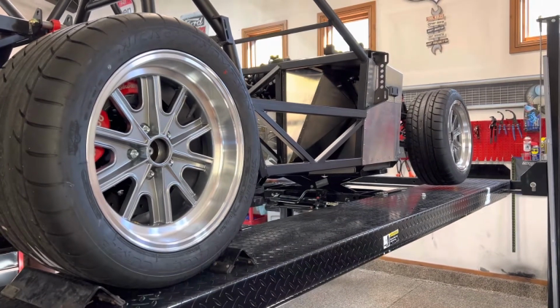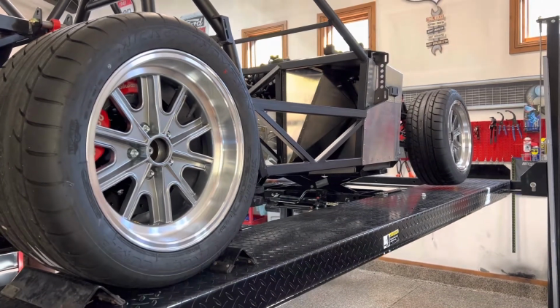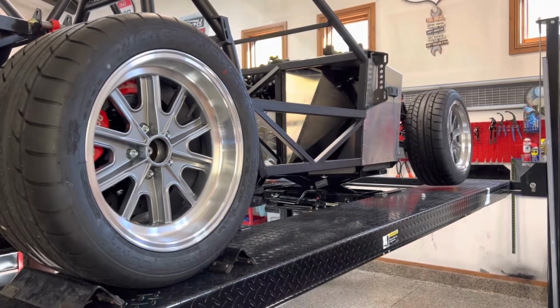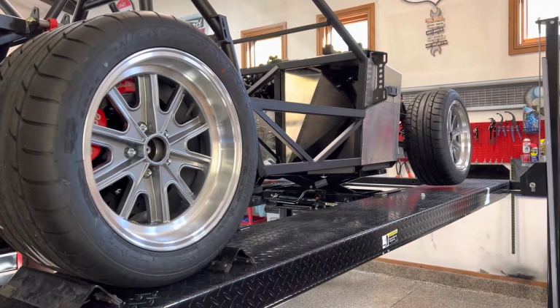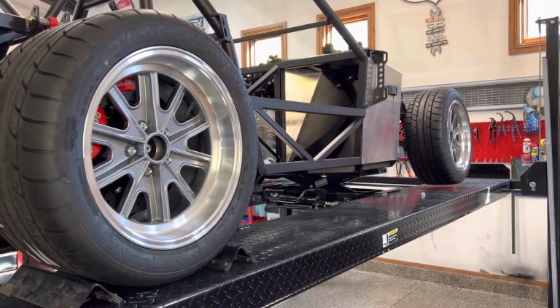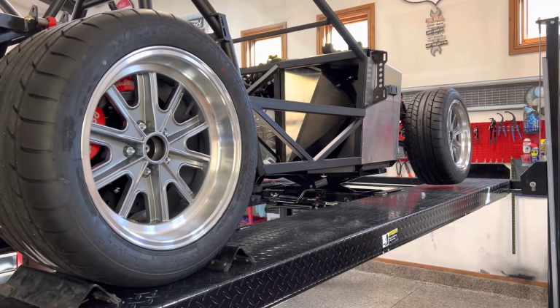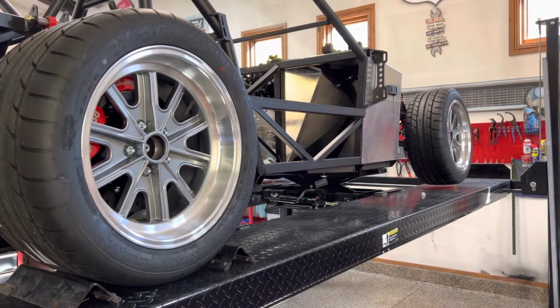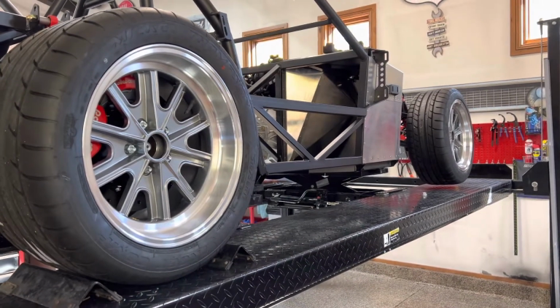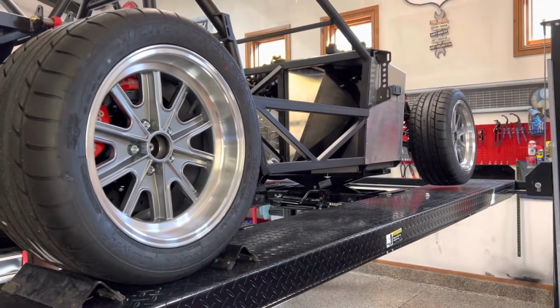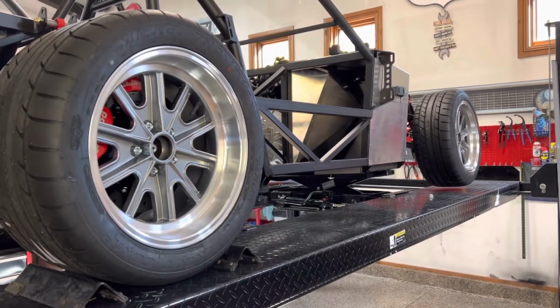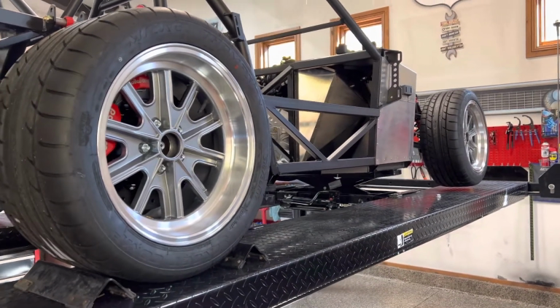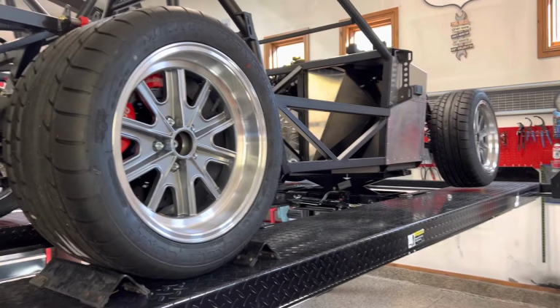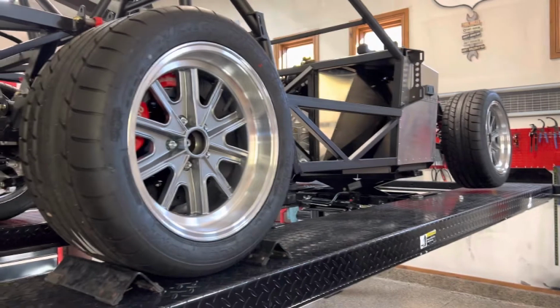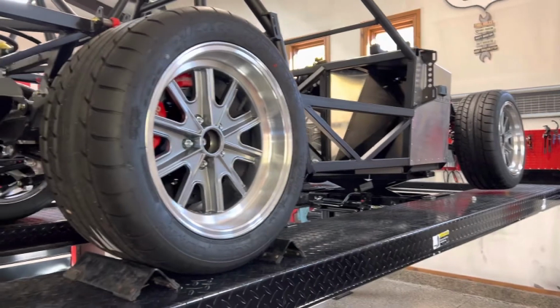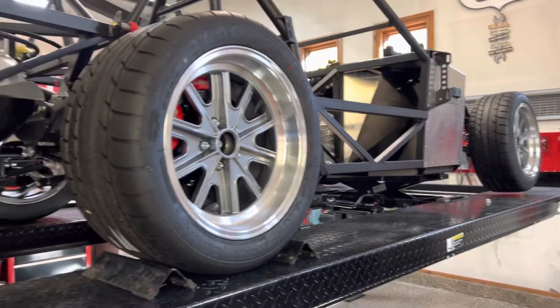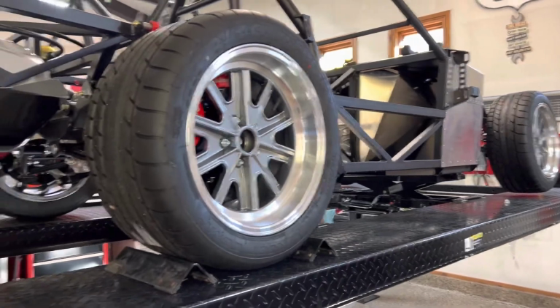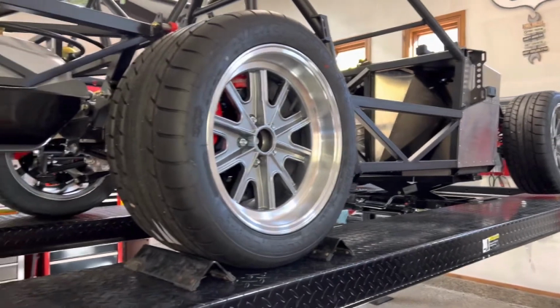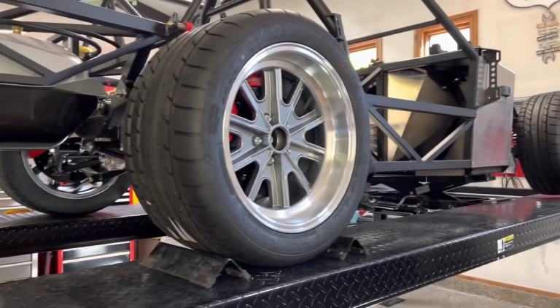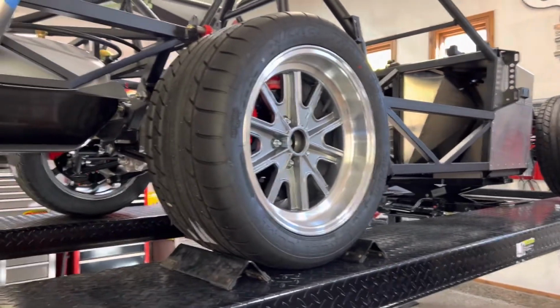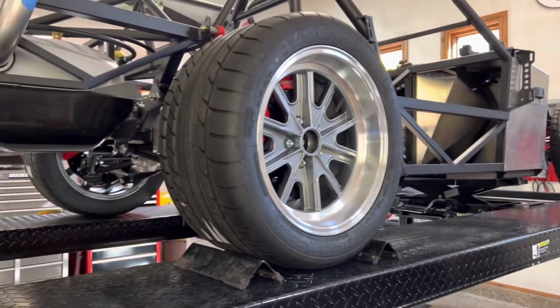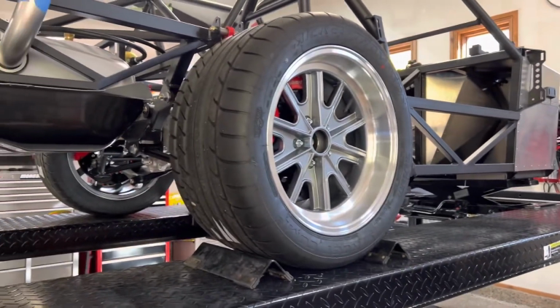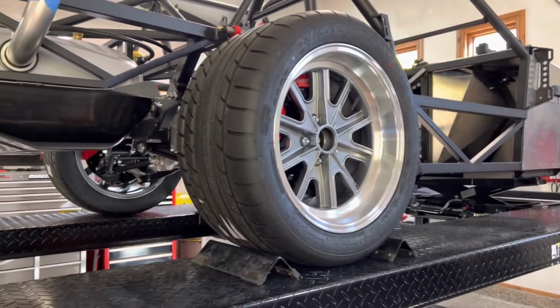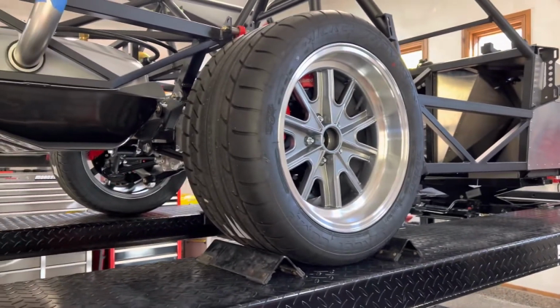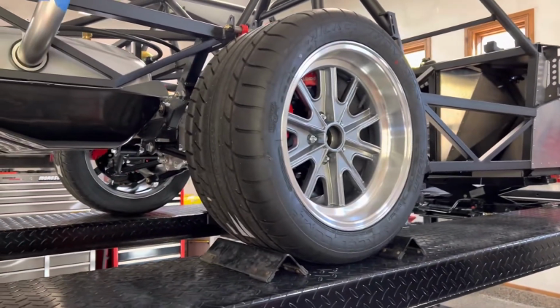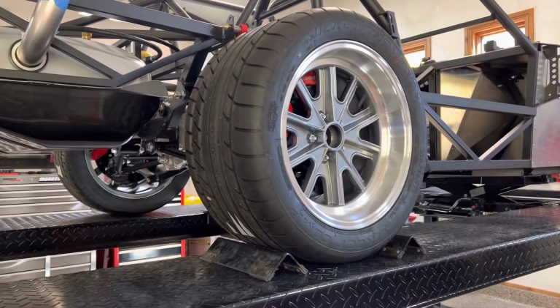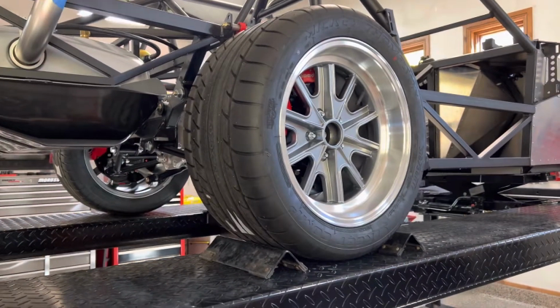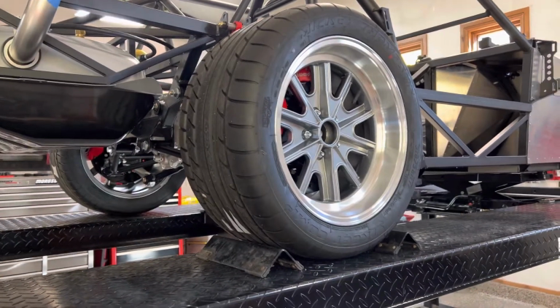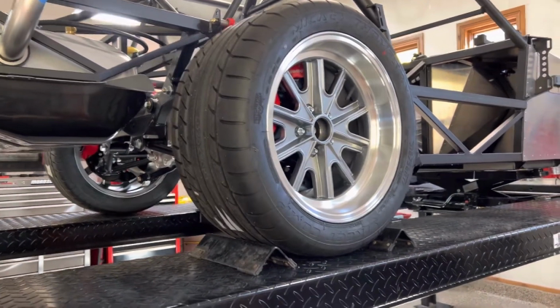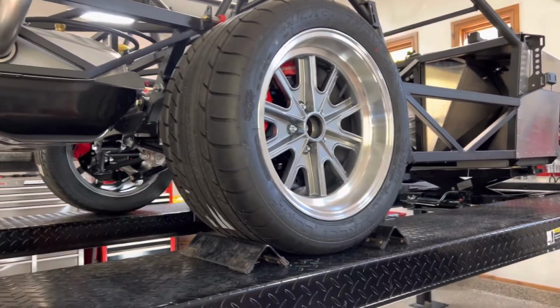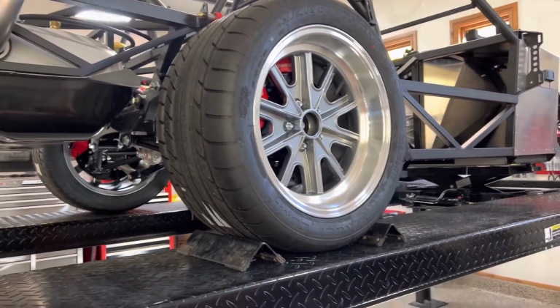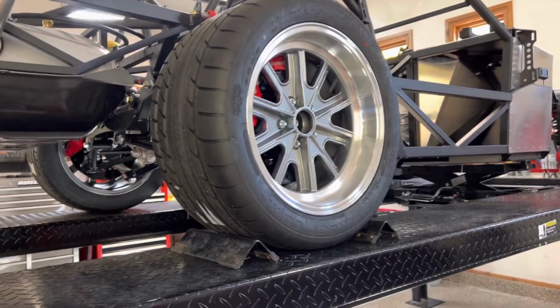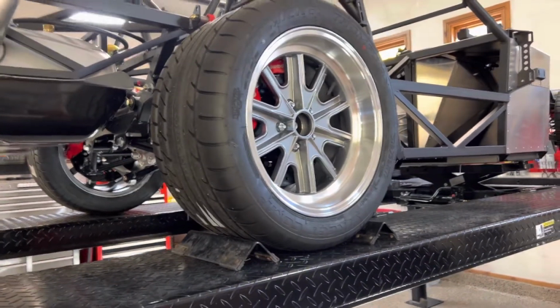Man, it is close. Those double overhead cams really make that engine wide. Would be a lot easier to just put in a Ford small block in there.